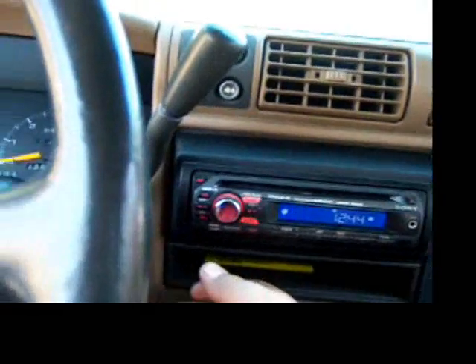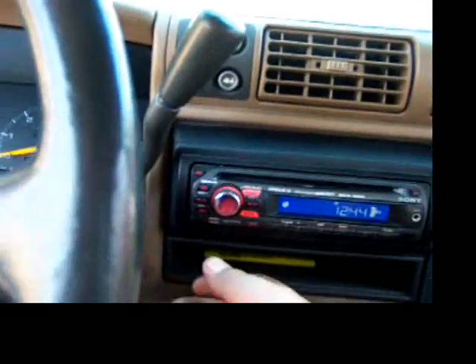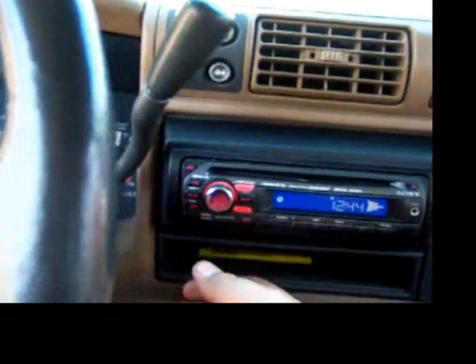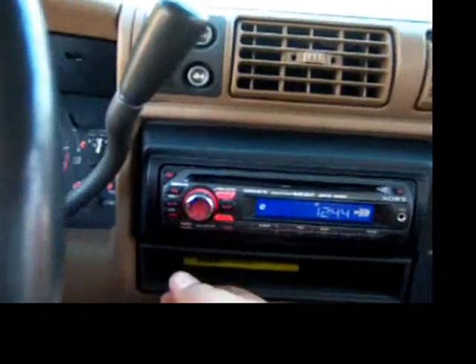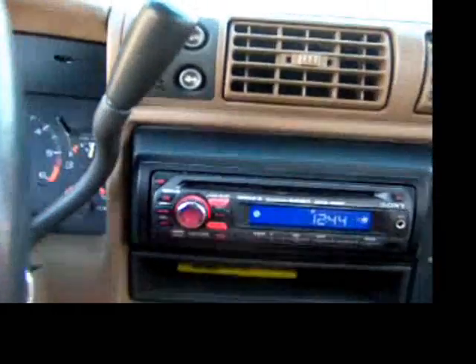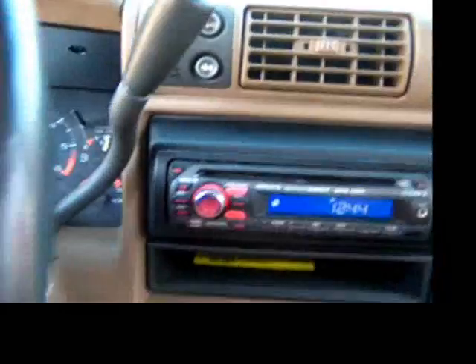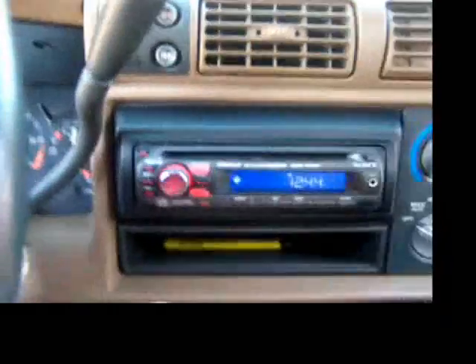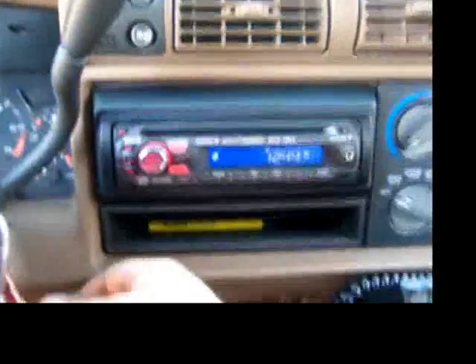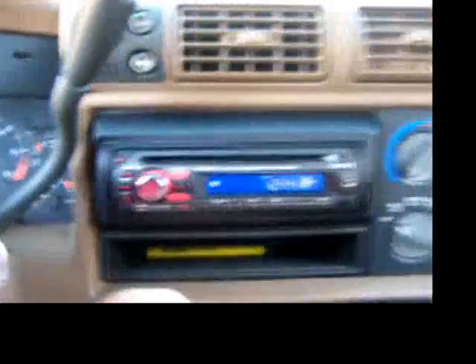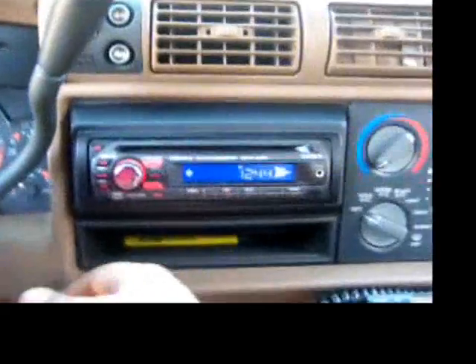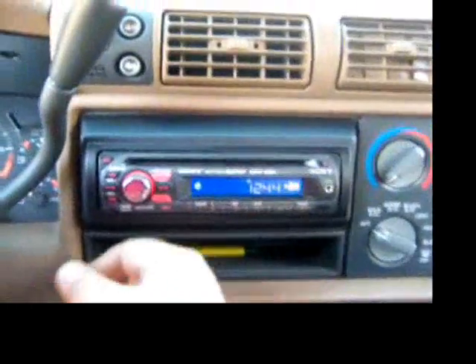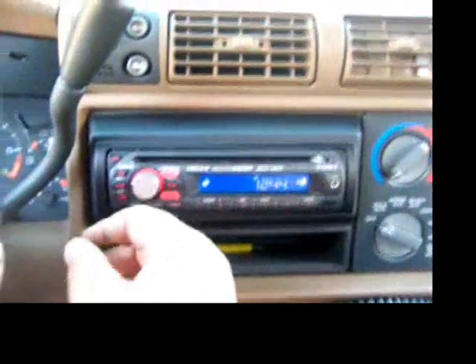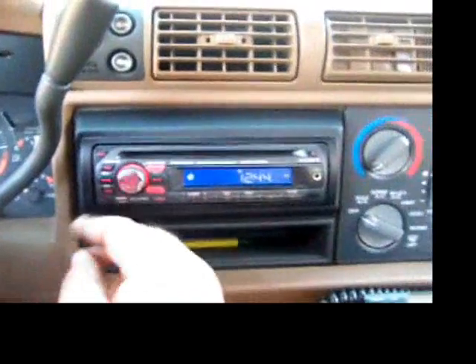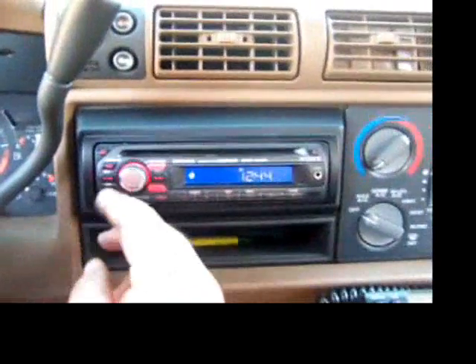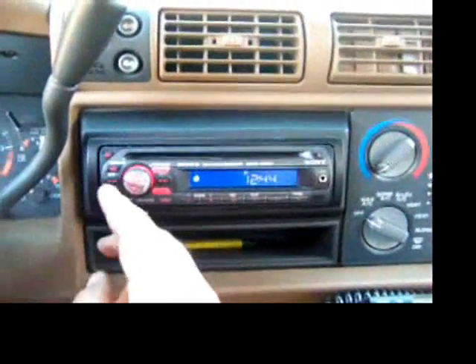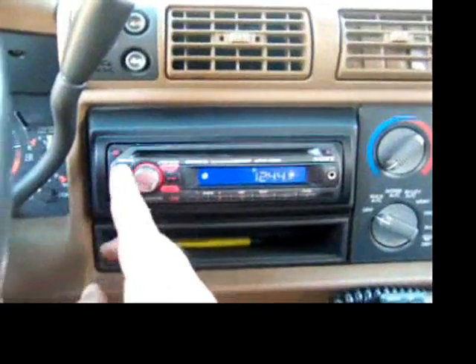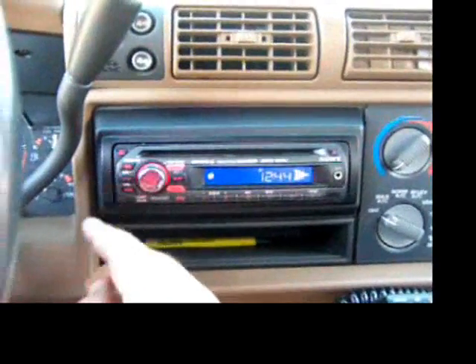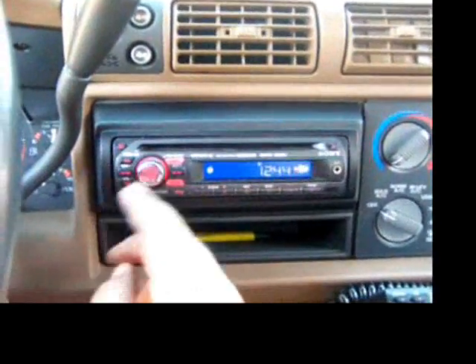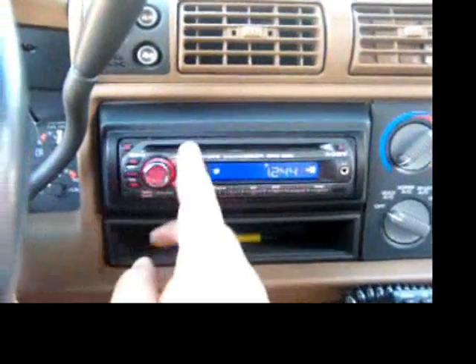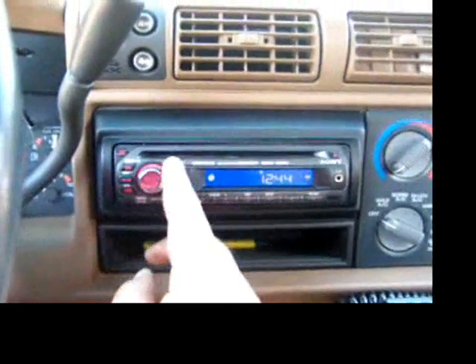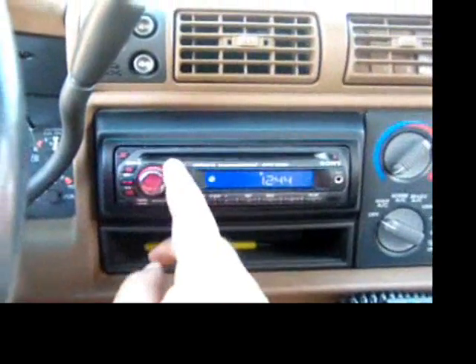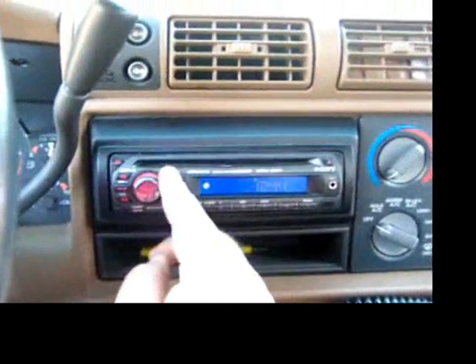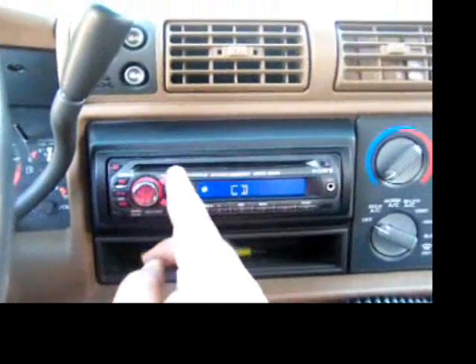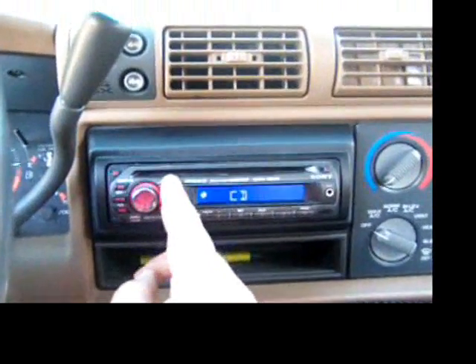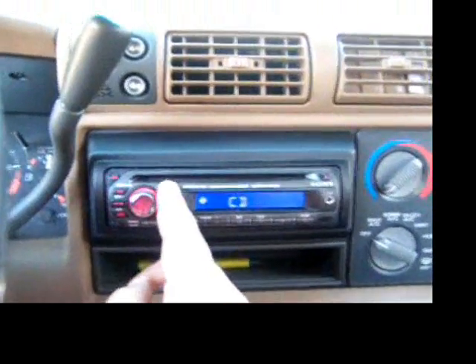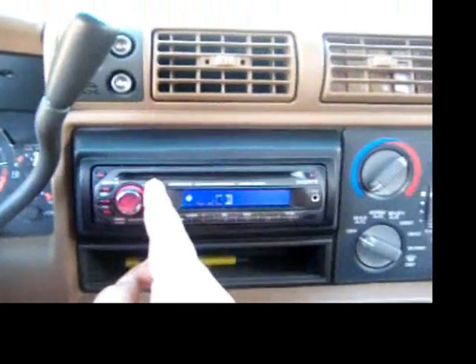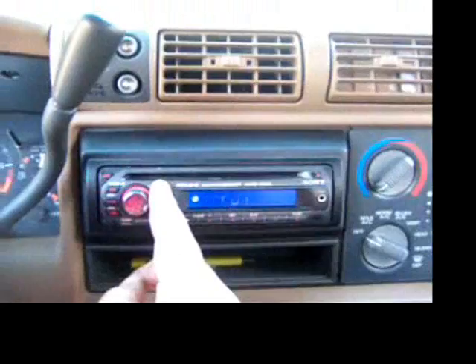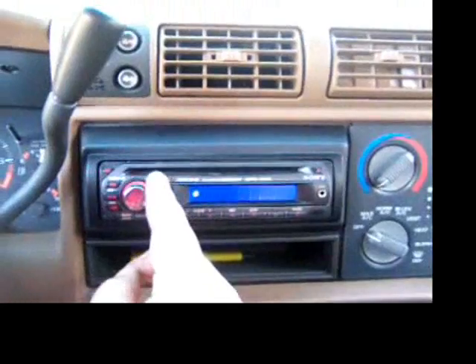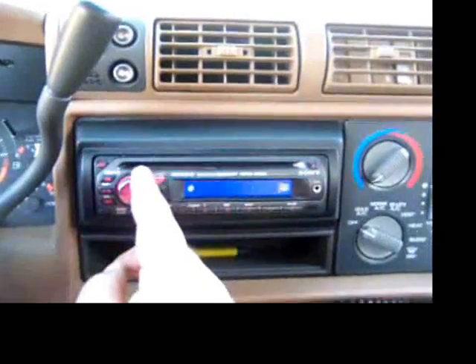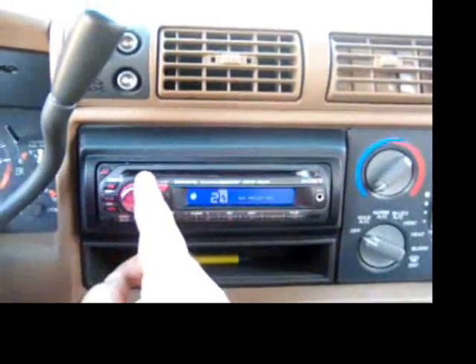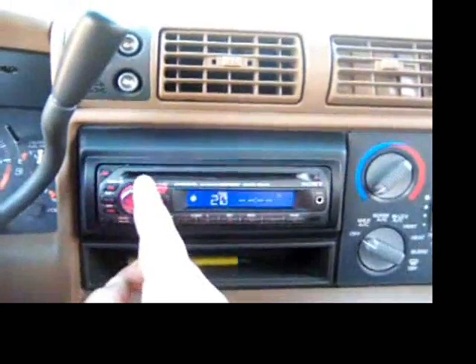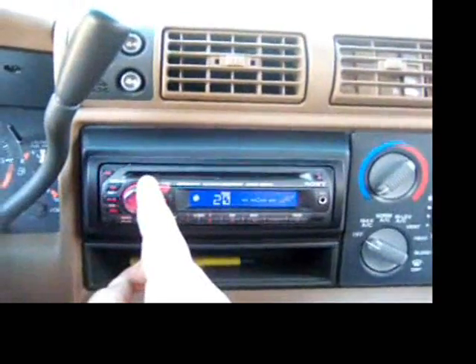We've got FM radio now. Don't care about AM, but everything else is working. CD works, obviously.